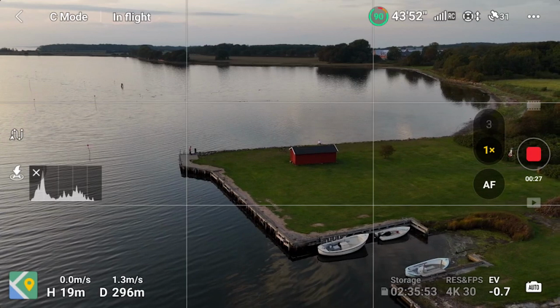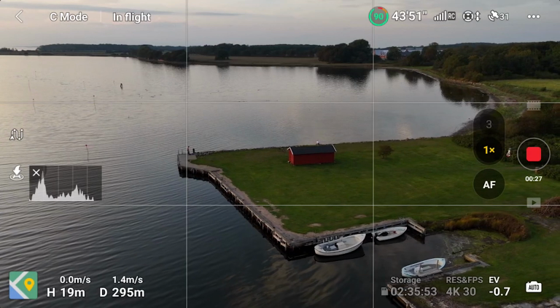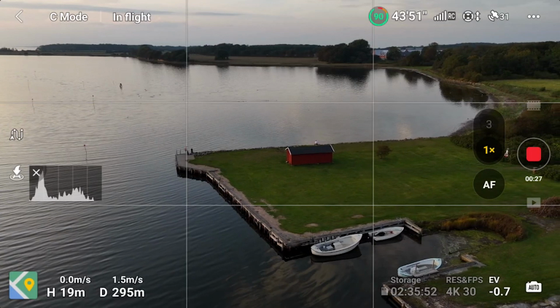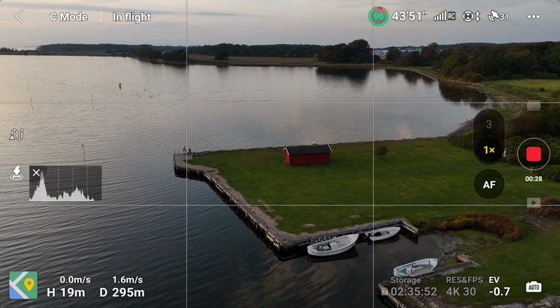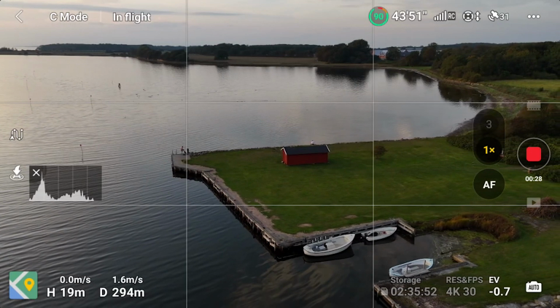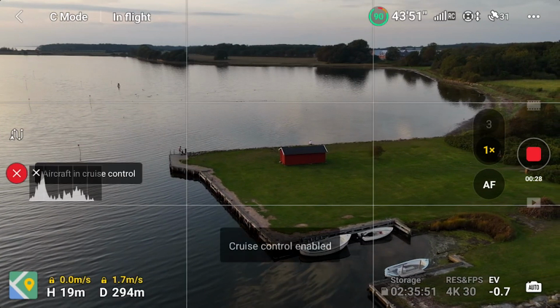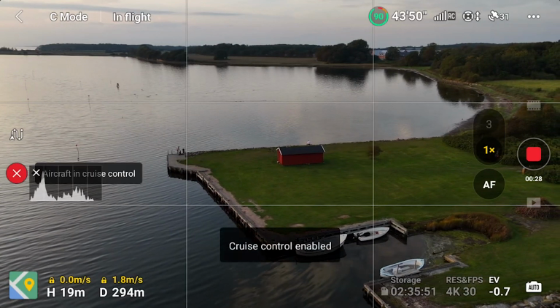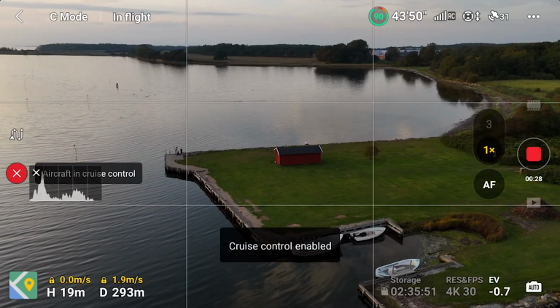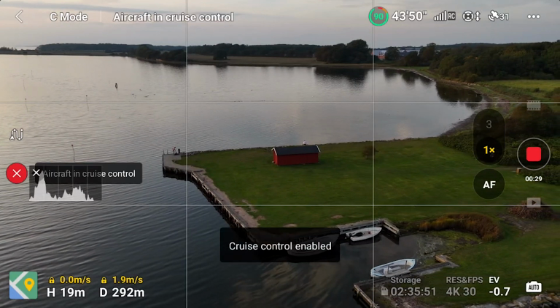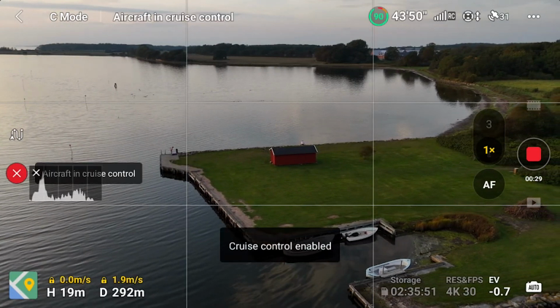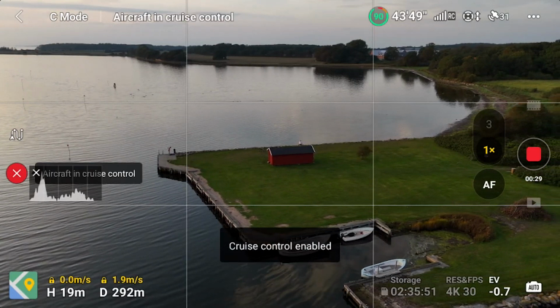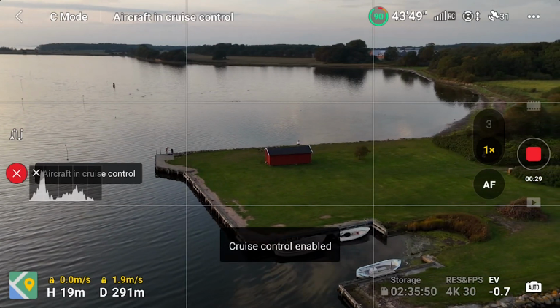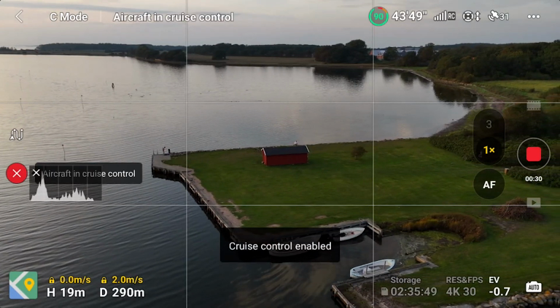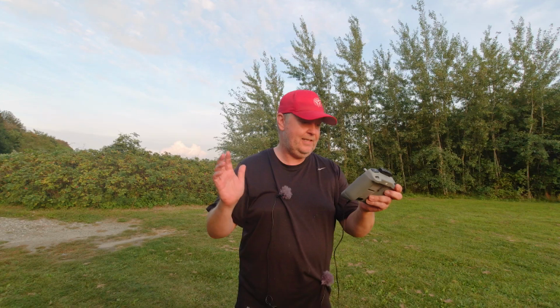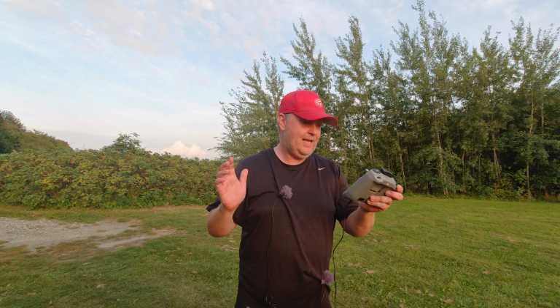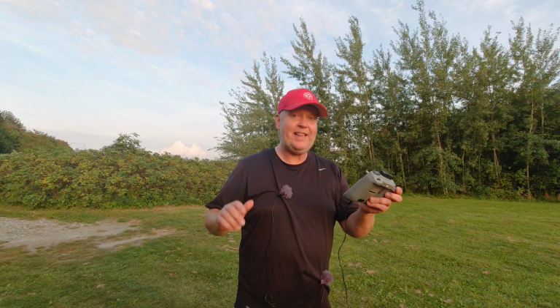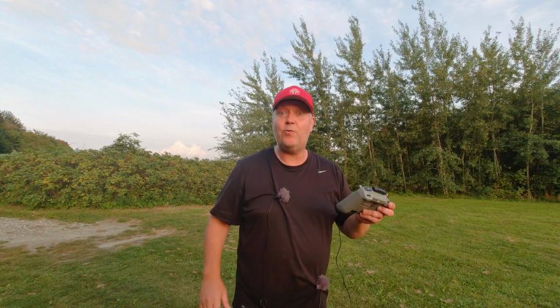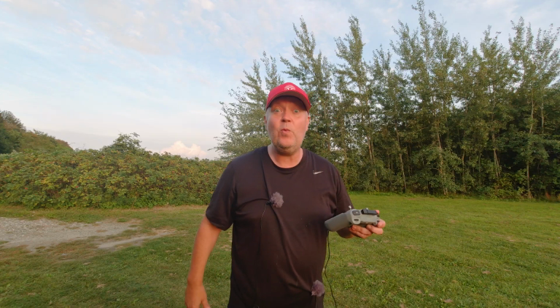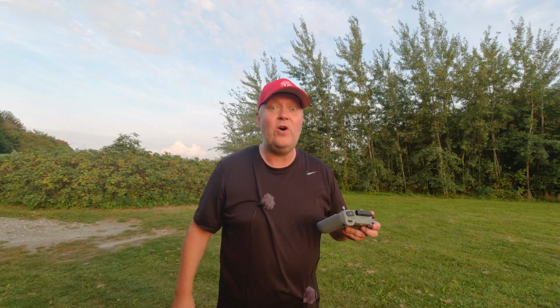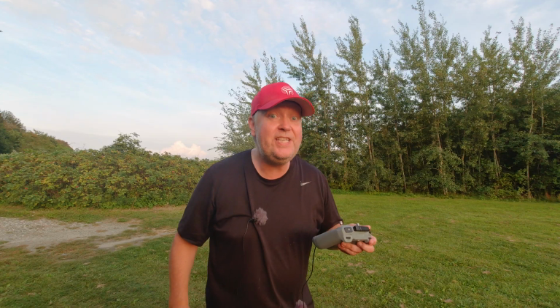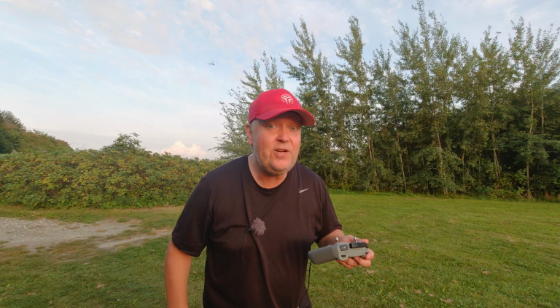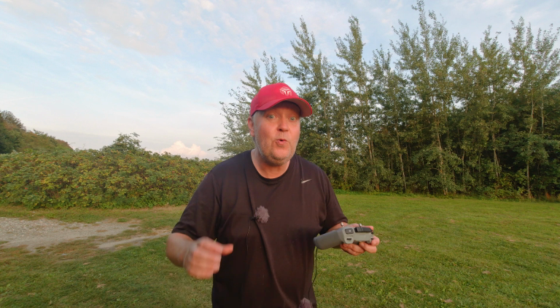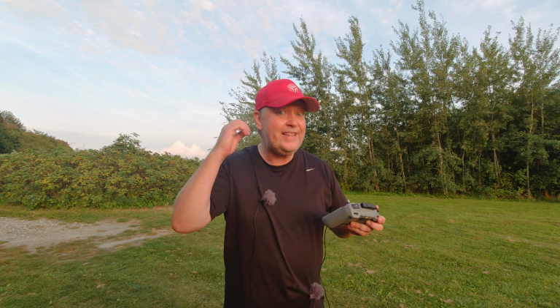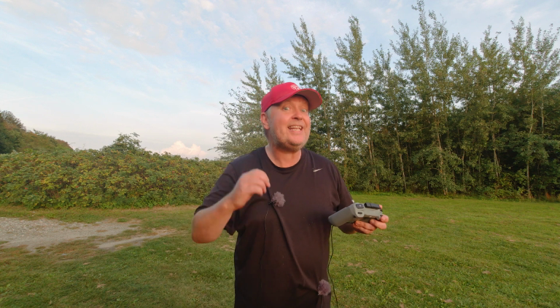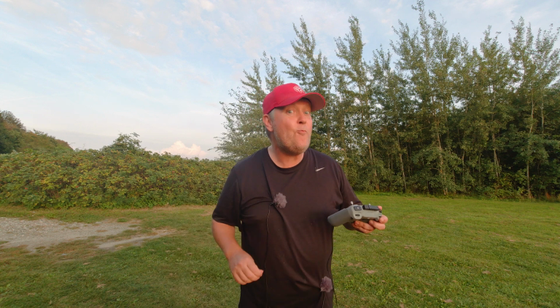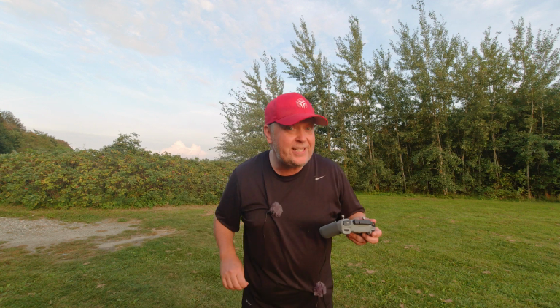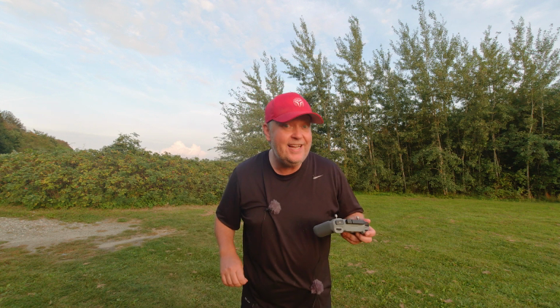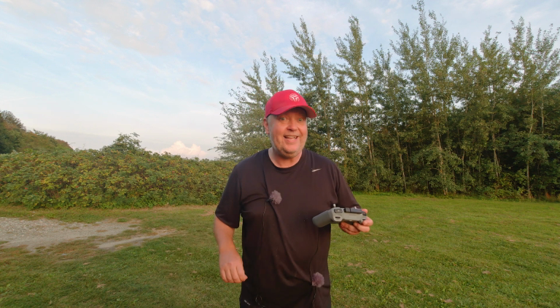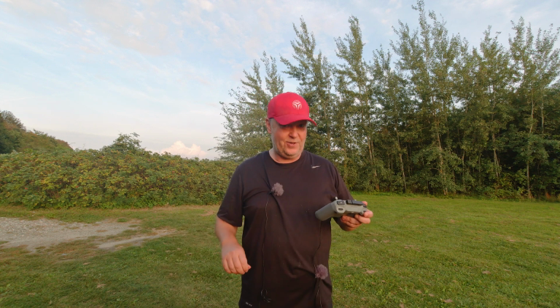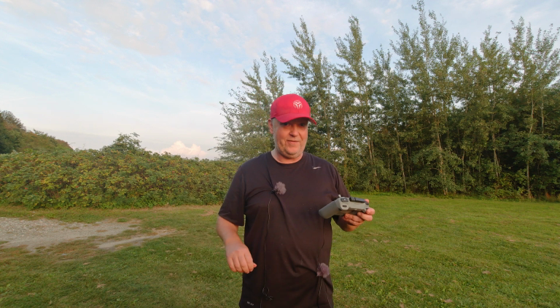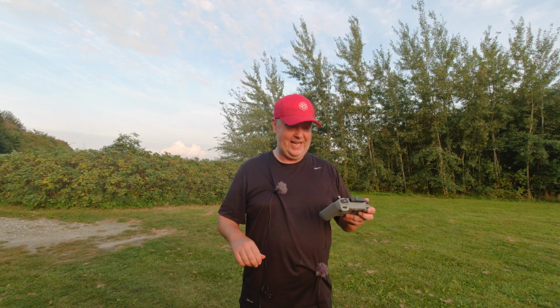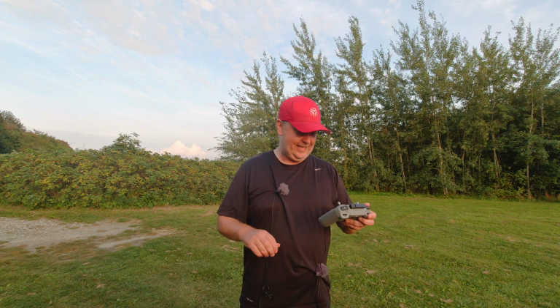And you press the C1. You can let go of the sticks and the drone will continue in that direction that you have selected.